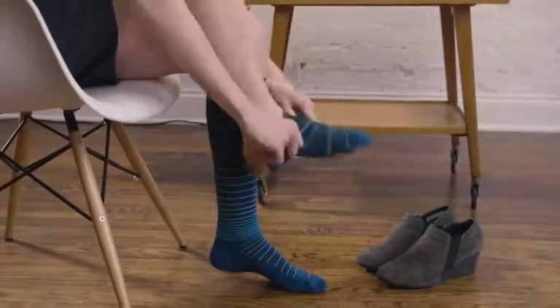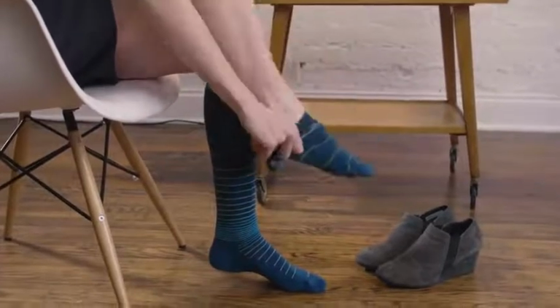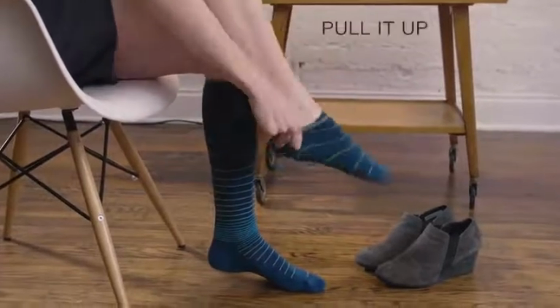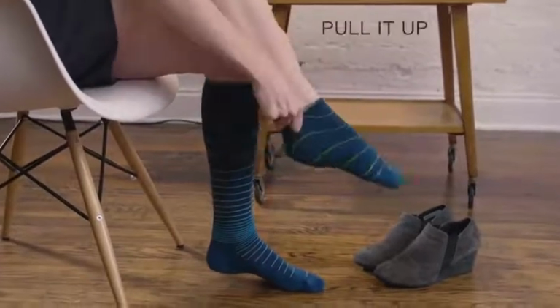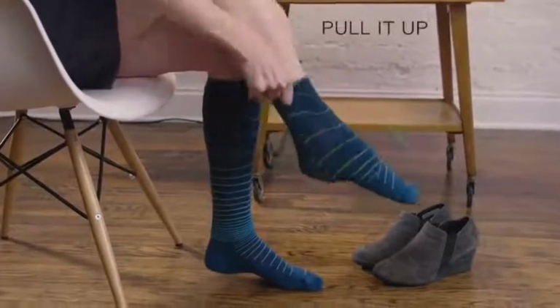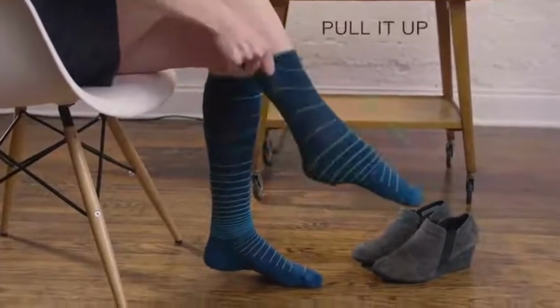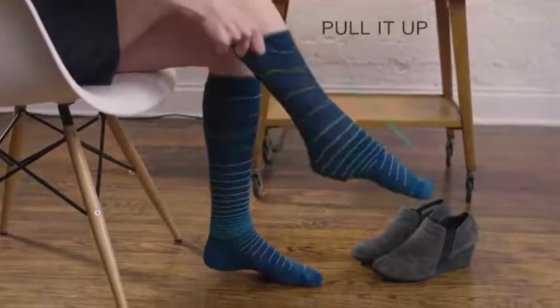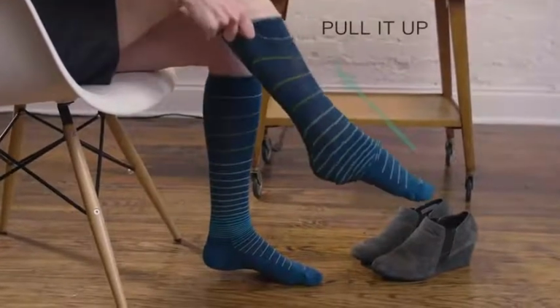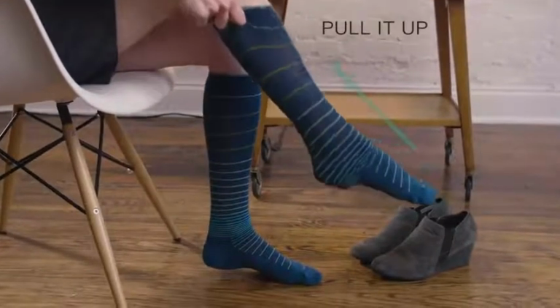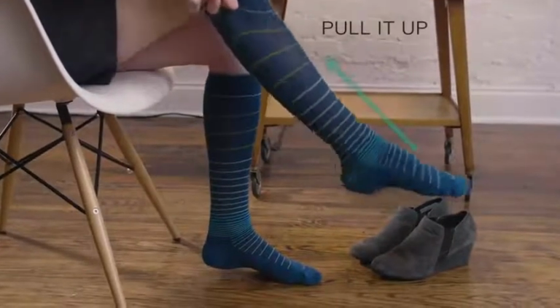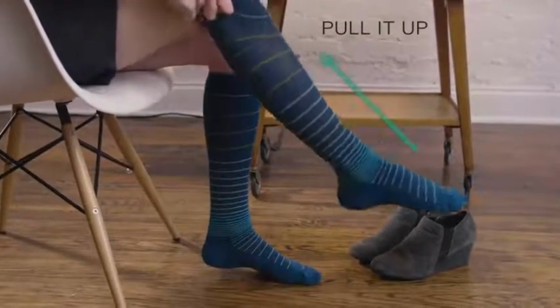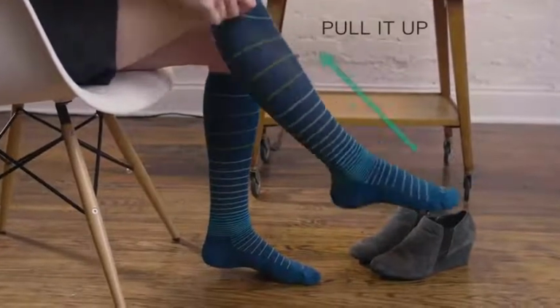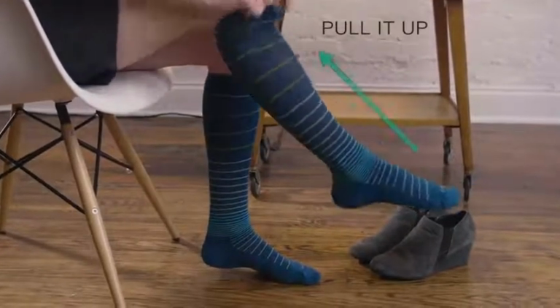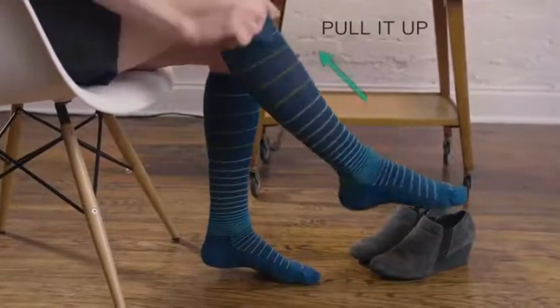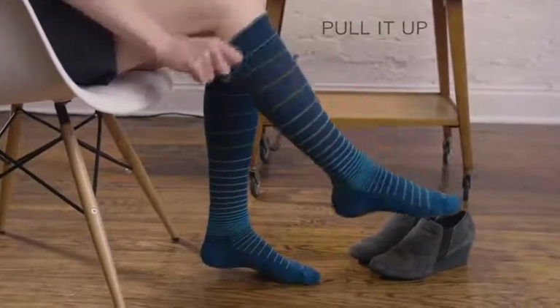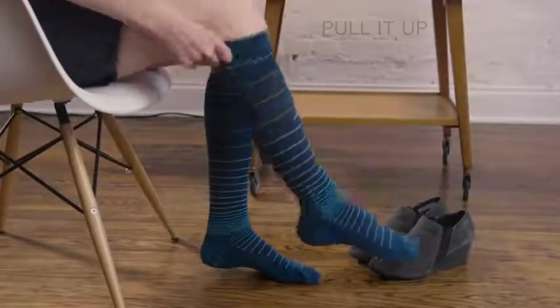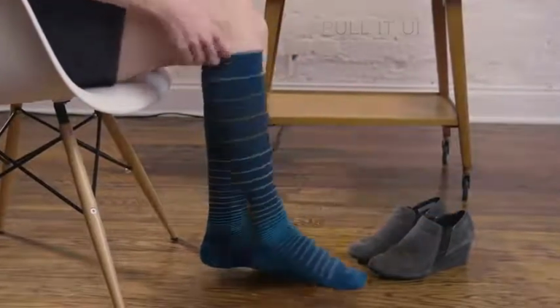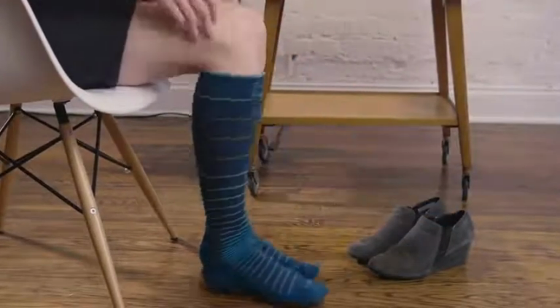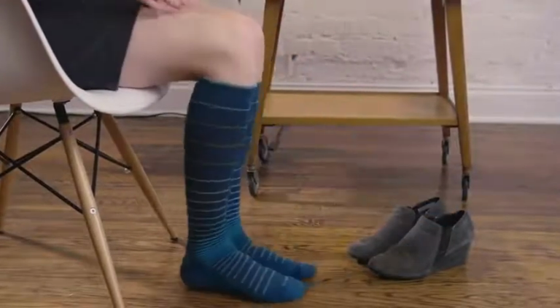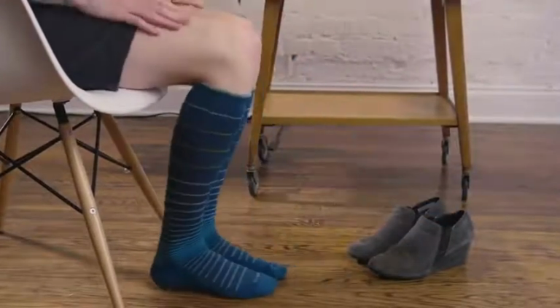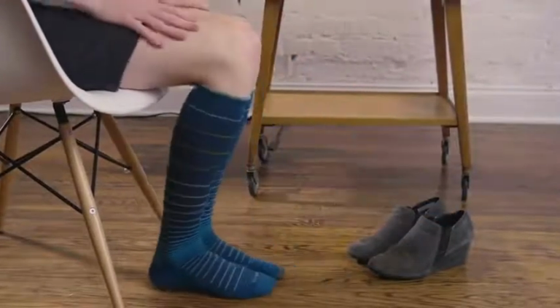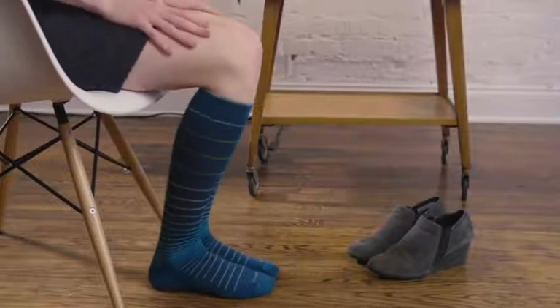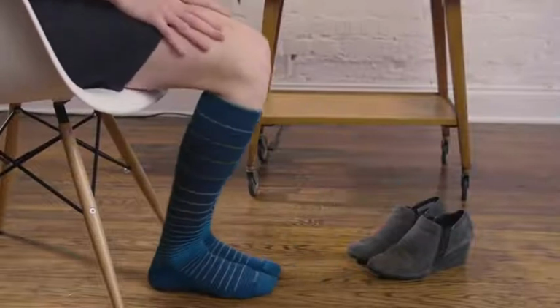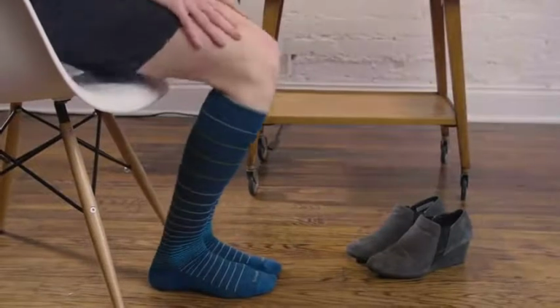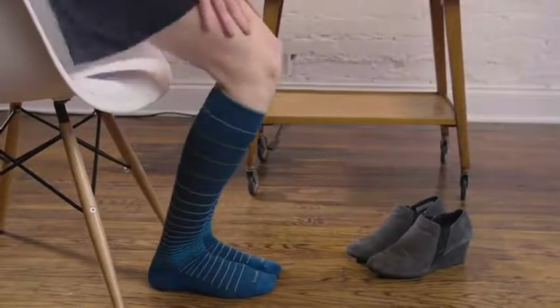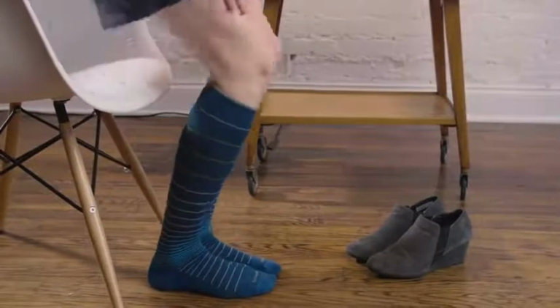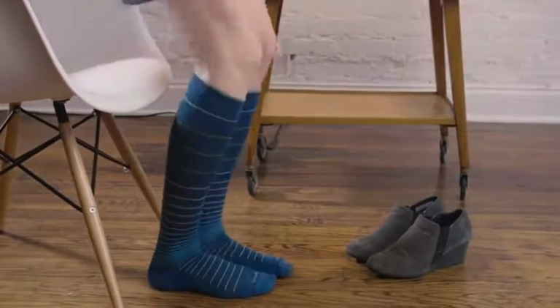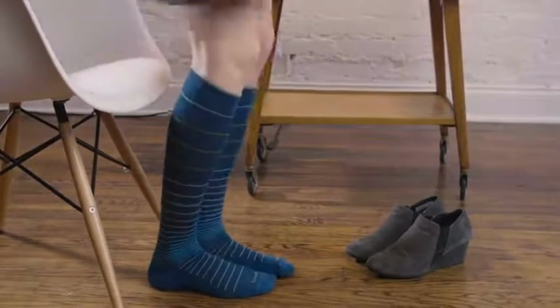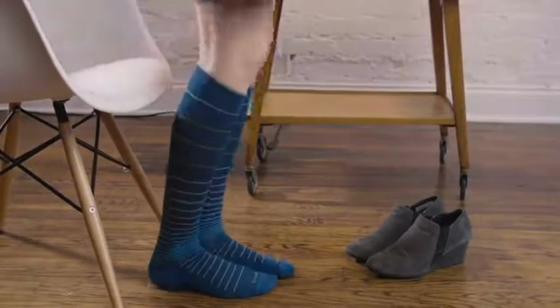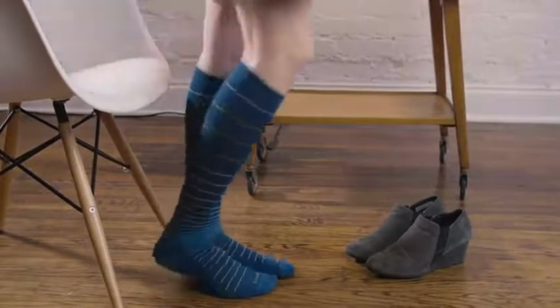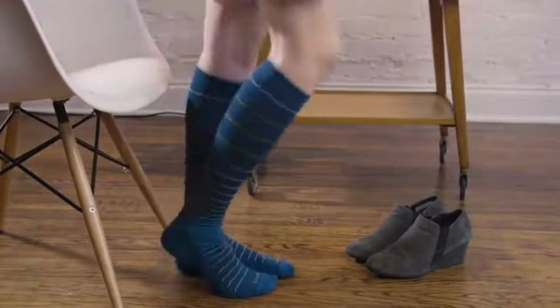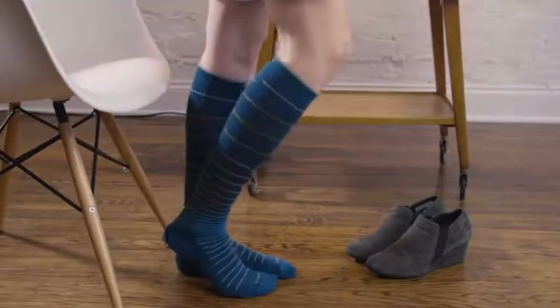Pull the leg of the sock over your calf, and voila — you have easily put on your compression sock.